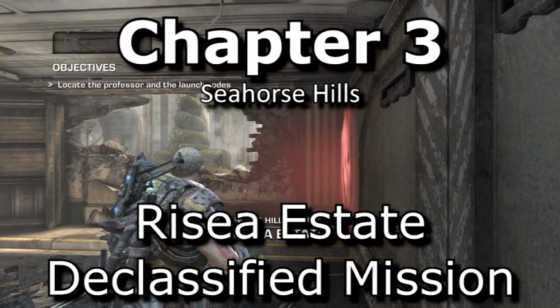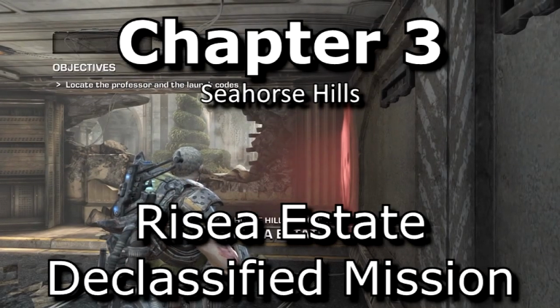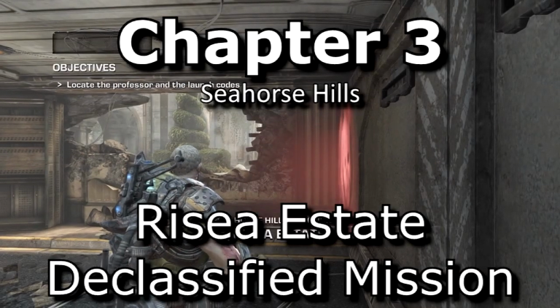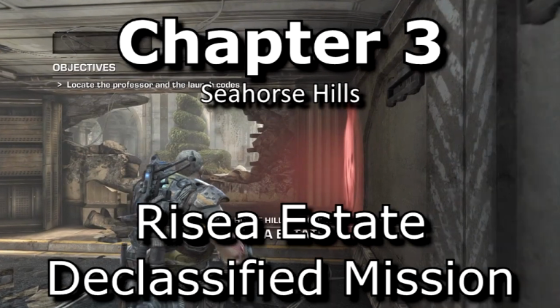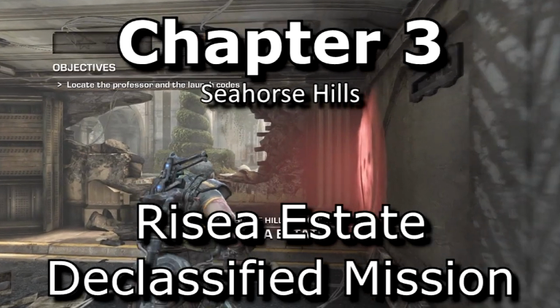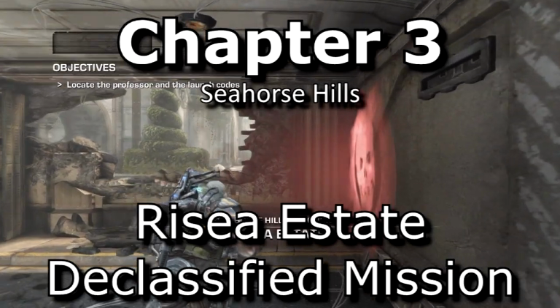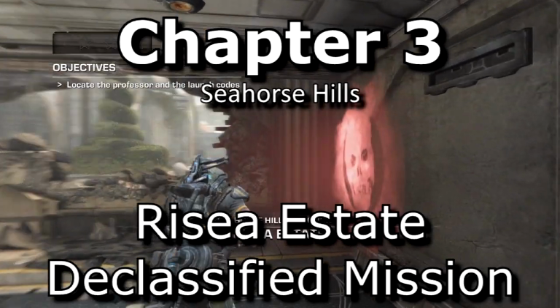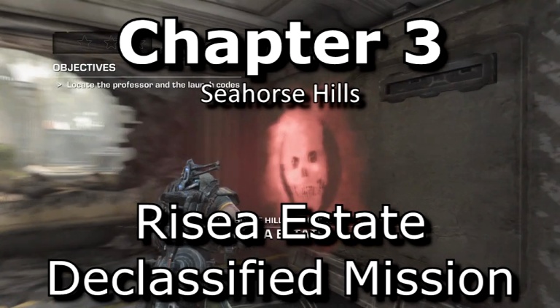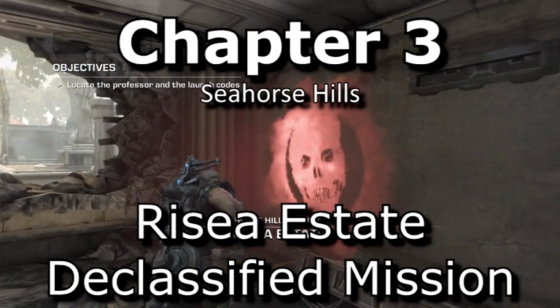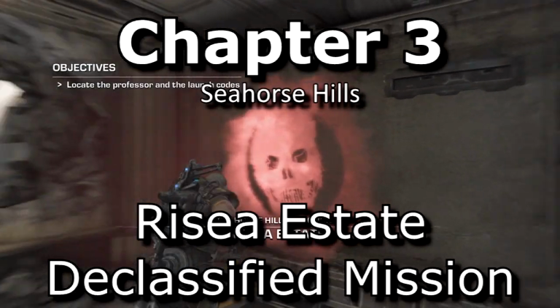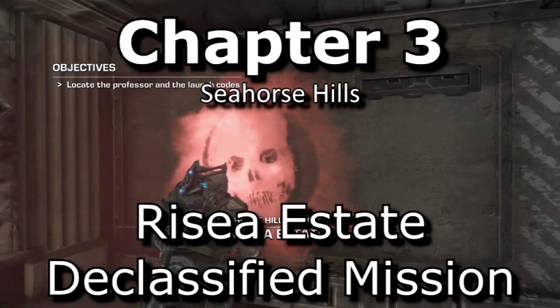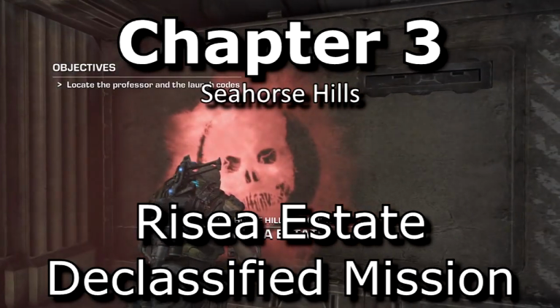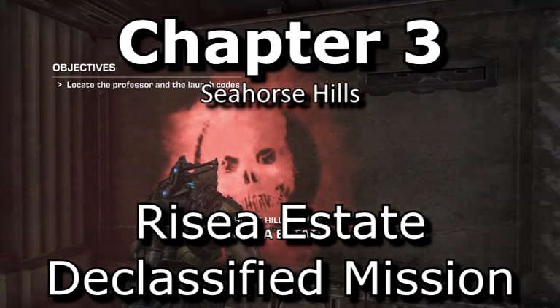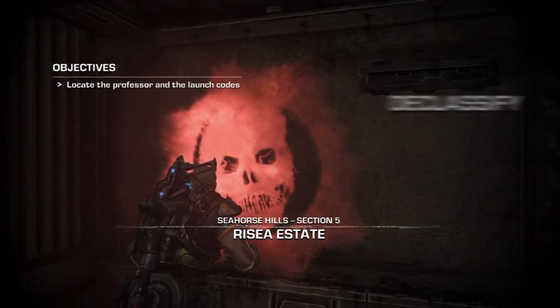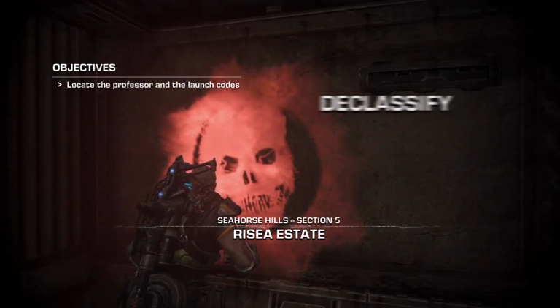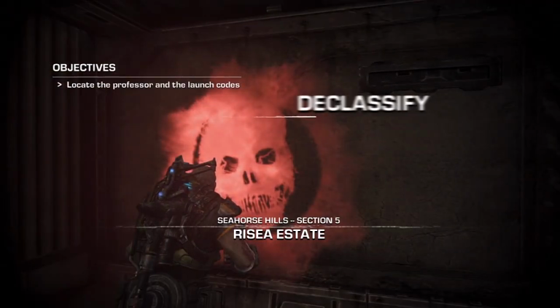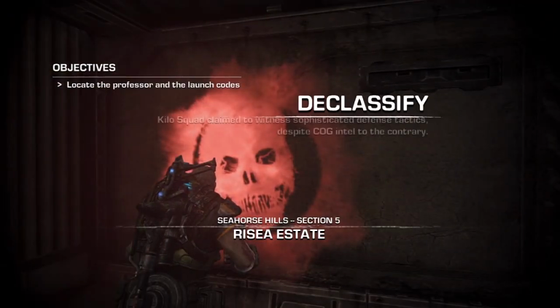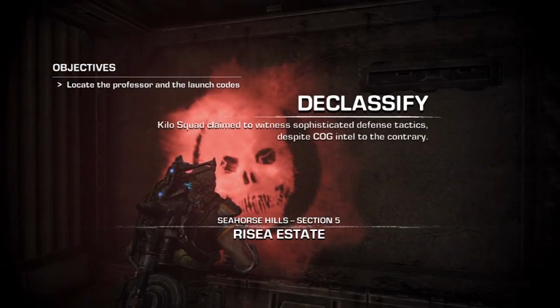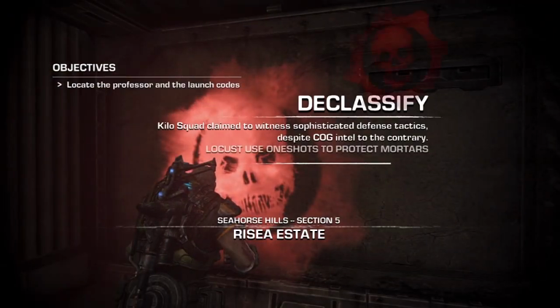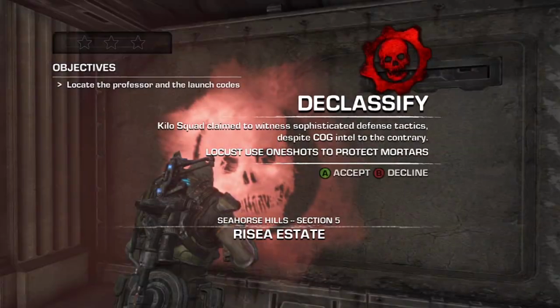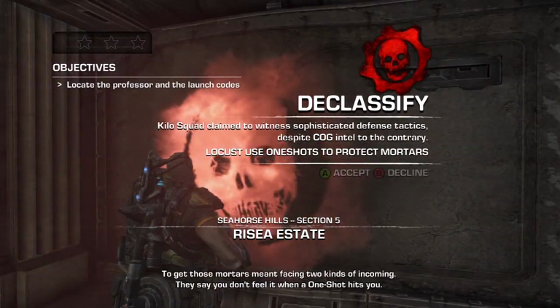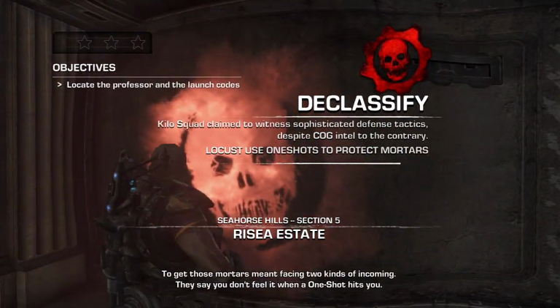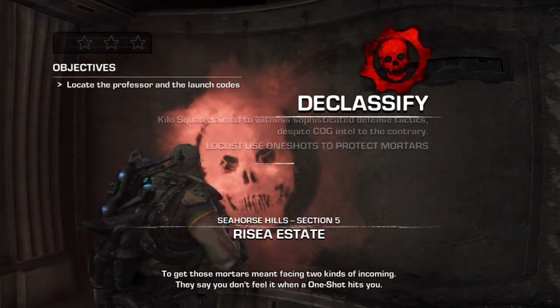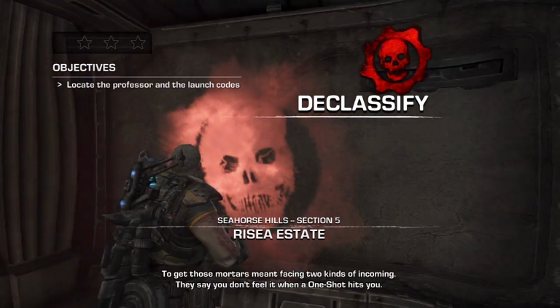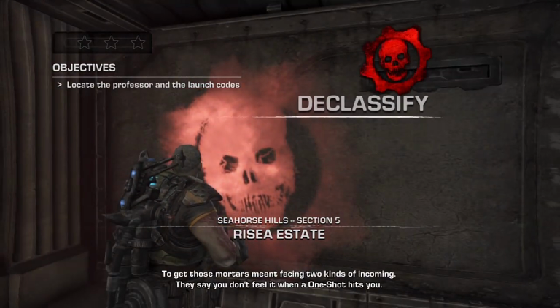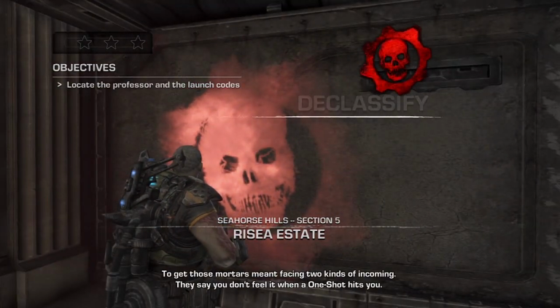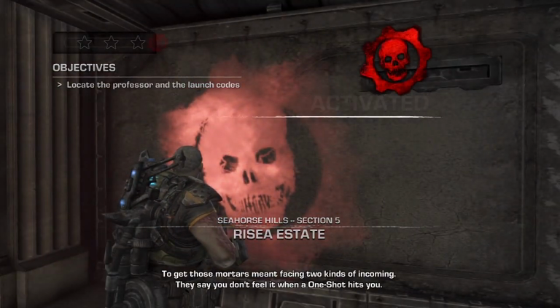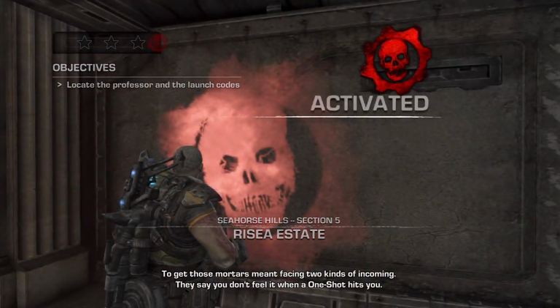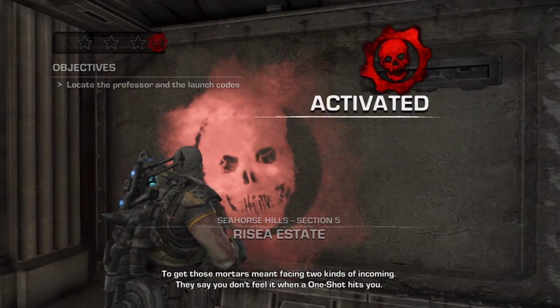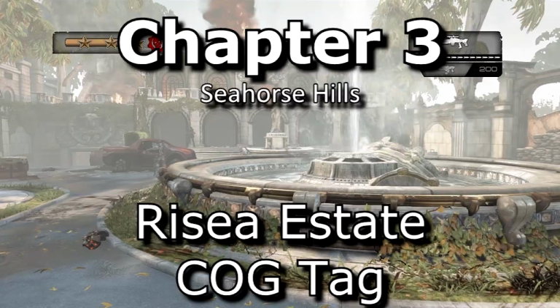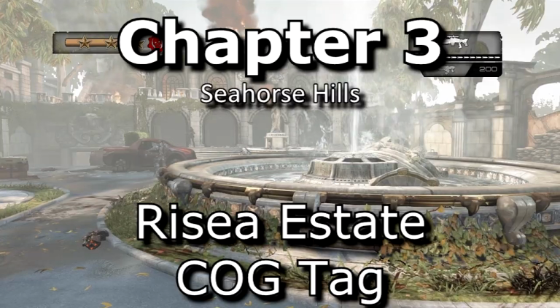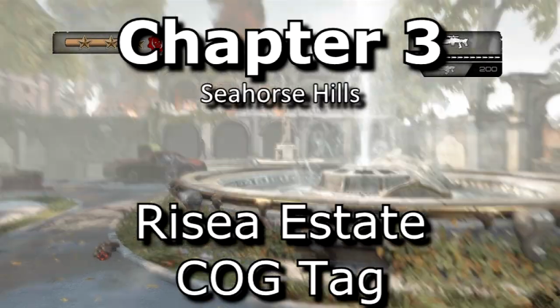Rizia State — right at the beginning of the level, to your right hand side, is where you'll find the declassified mission.